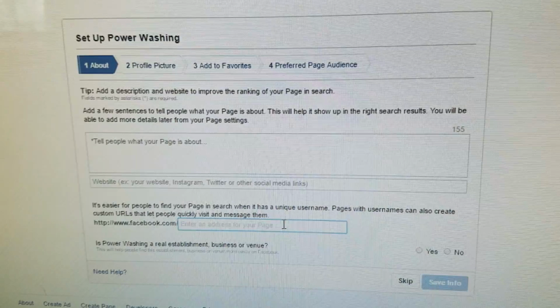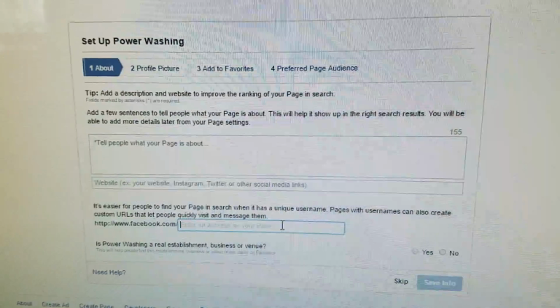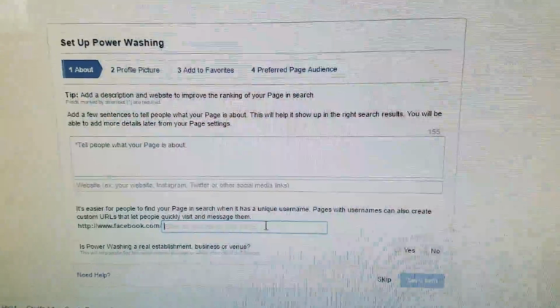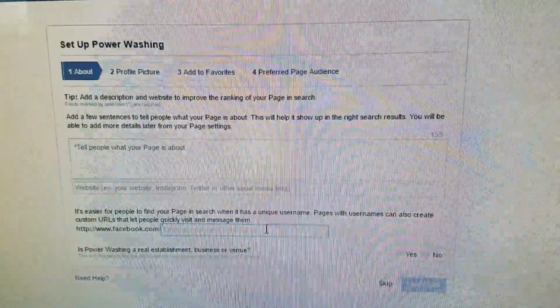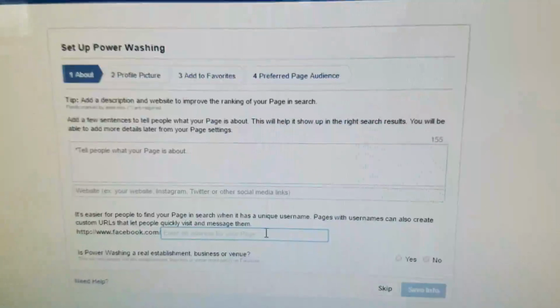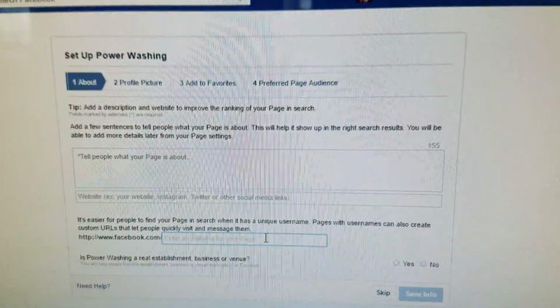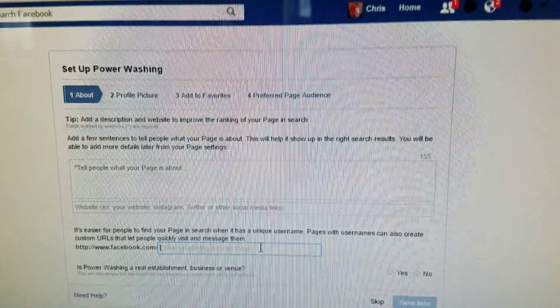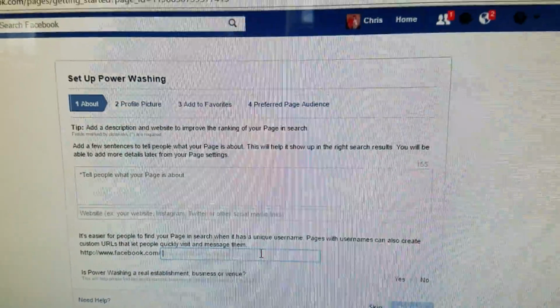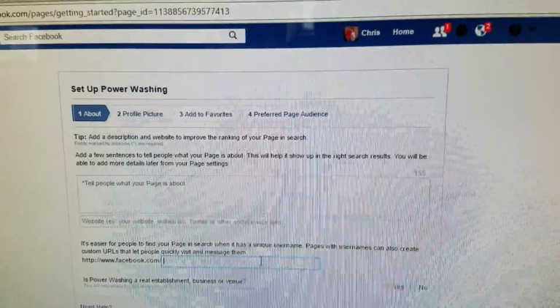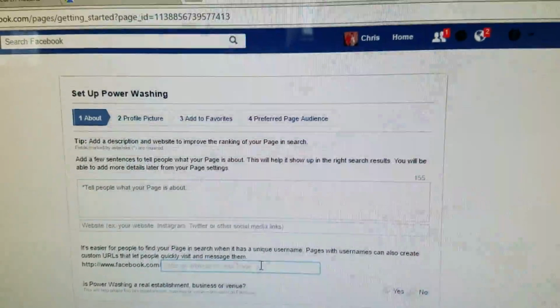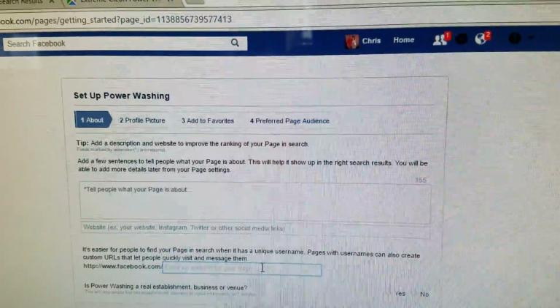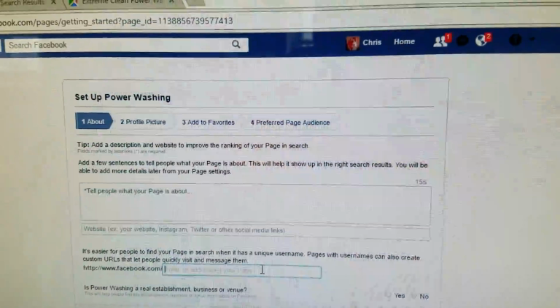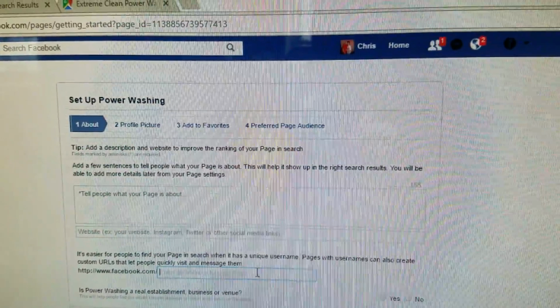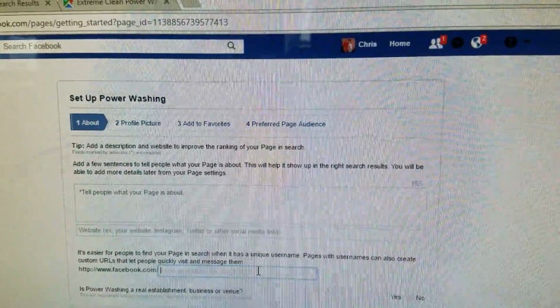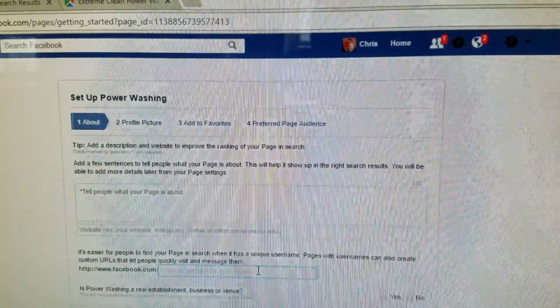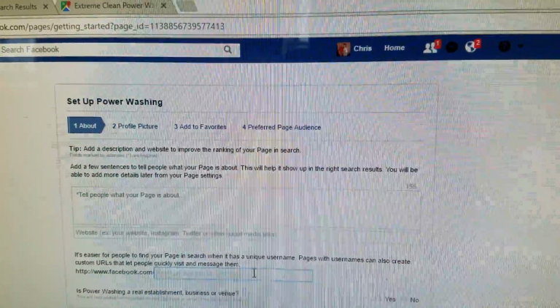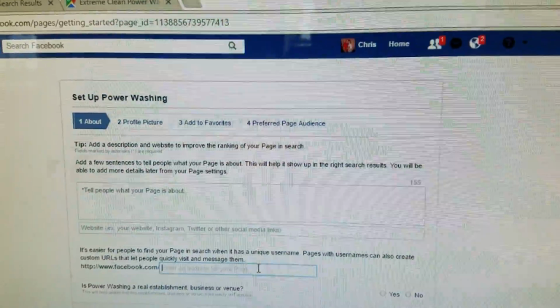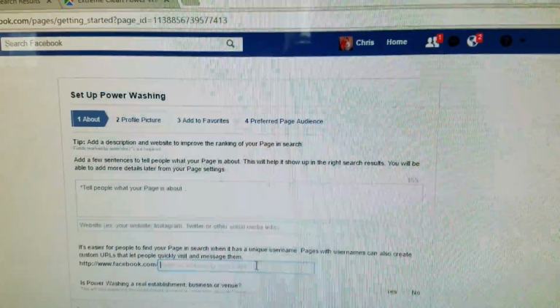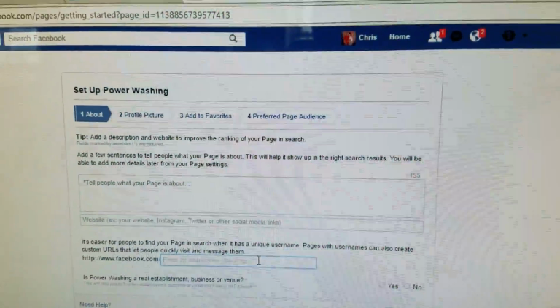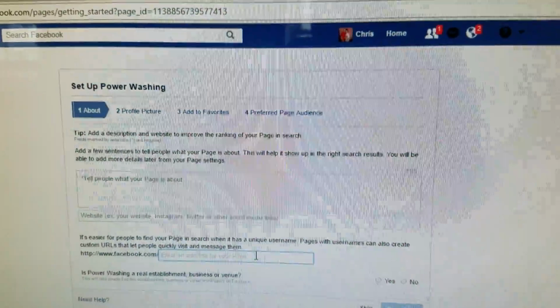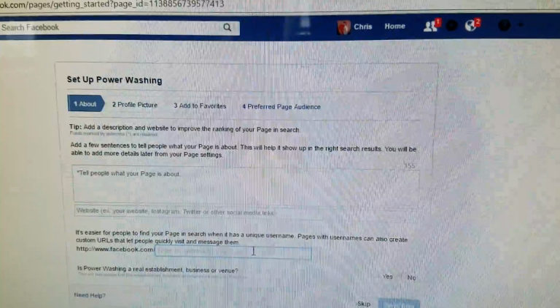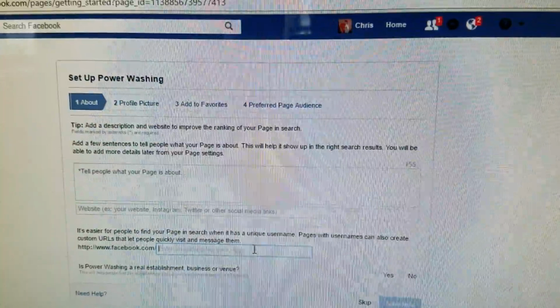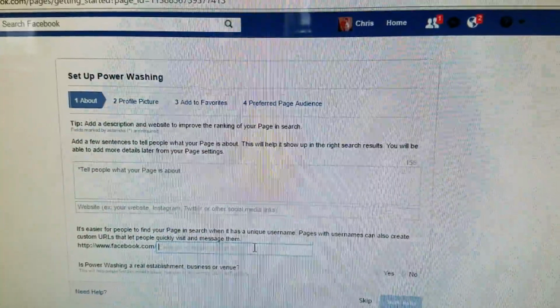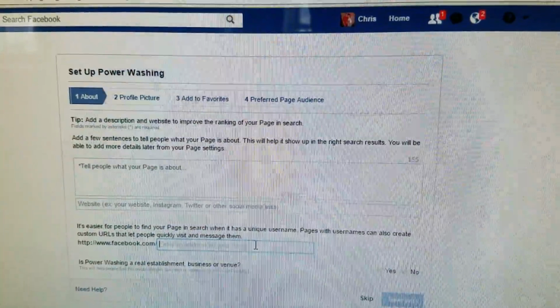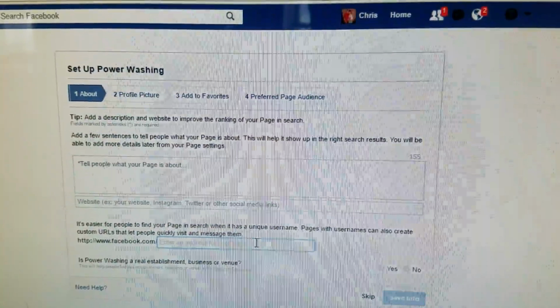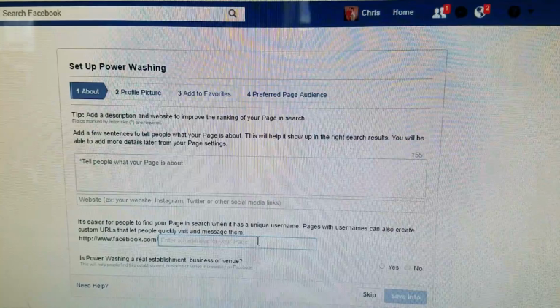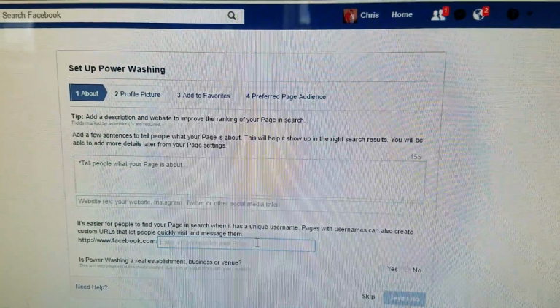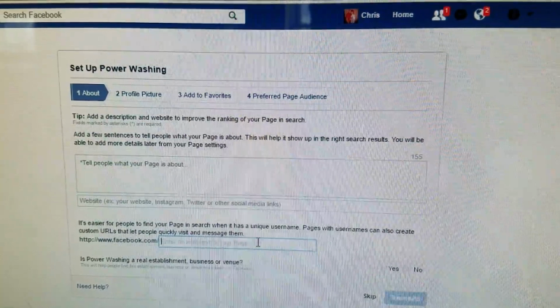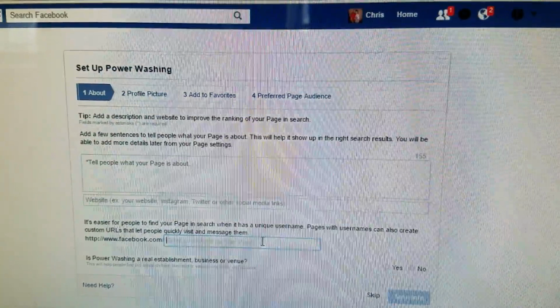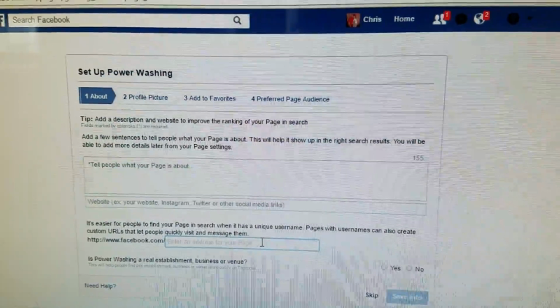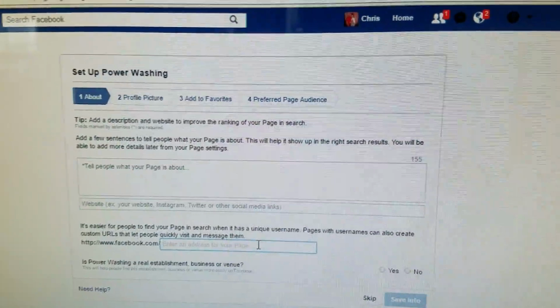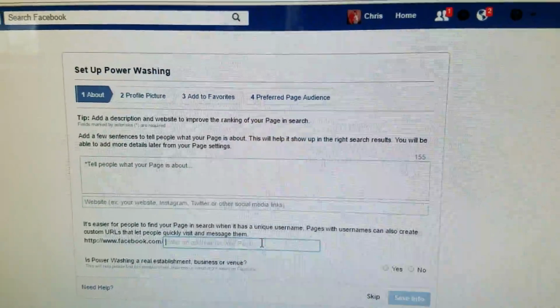Rob Anderson, Clean Power Wash. I'm actually here with Chris, and we're working on doing a custom domain for his Facebook page.